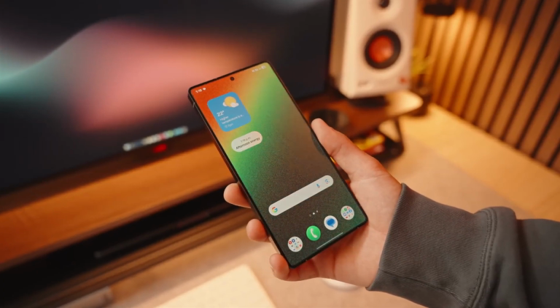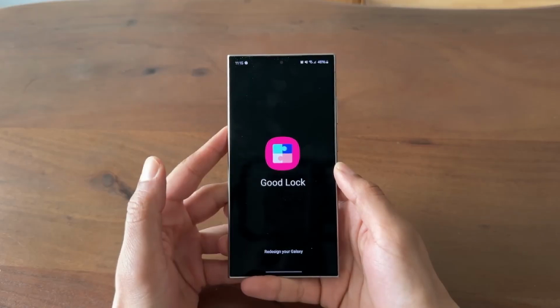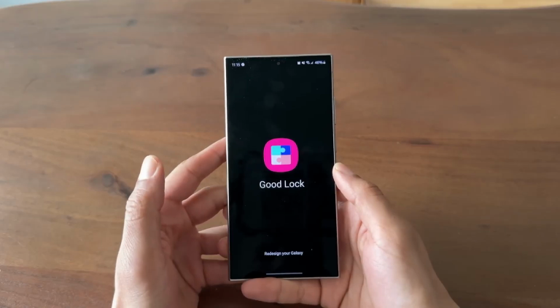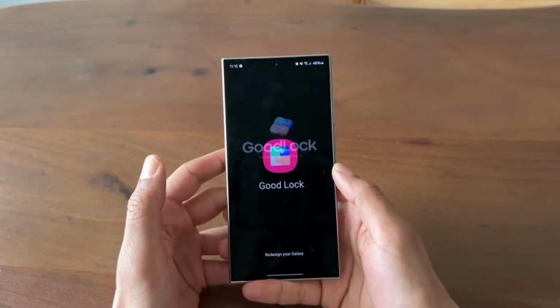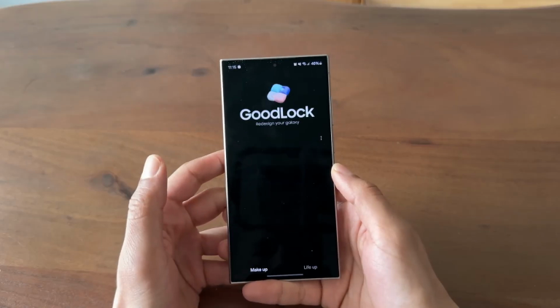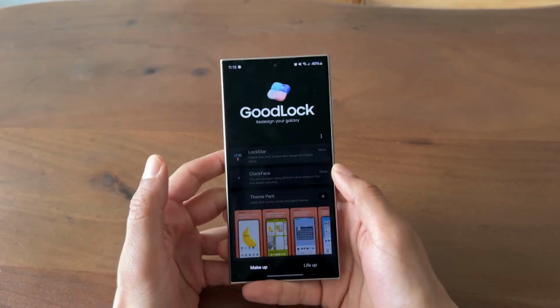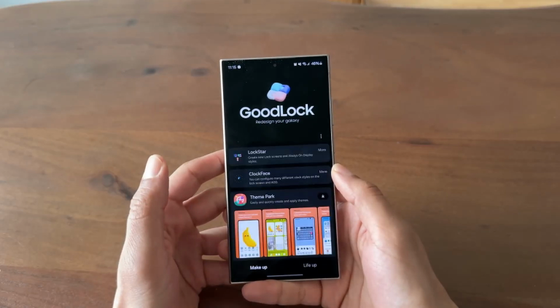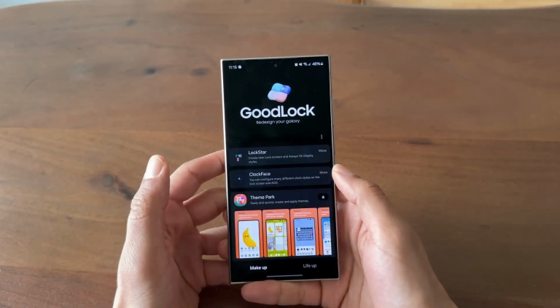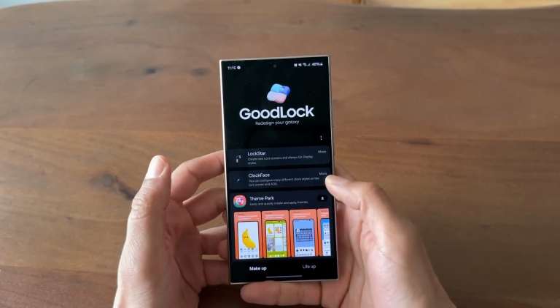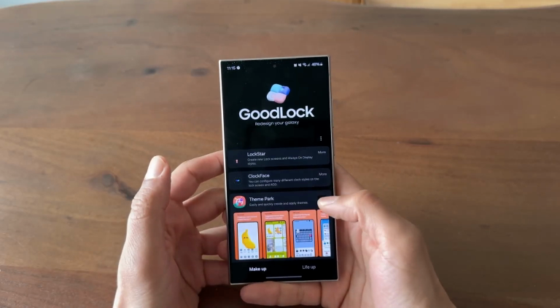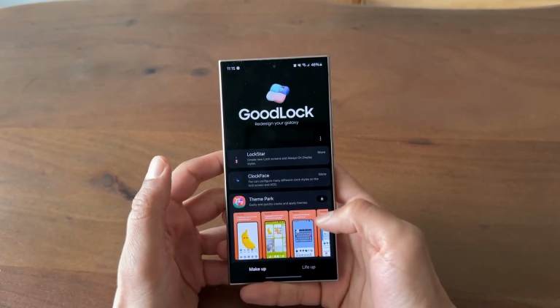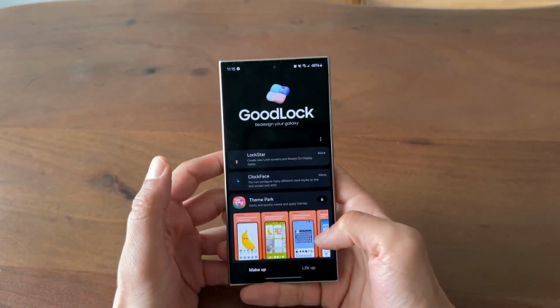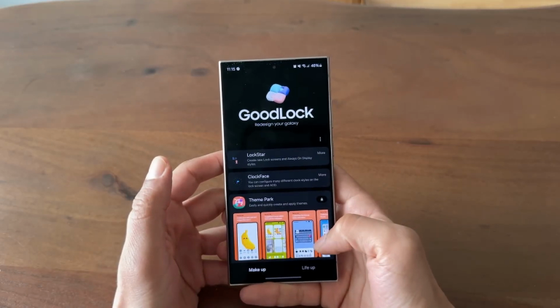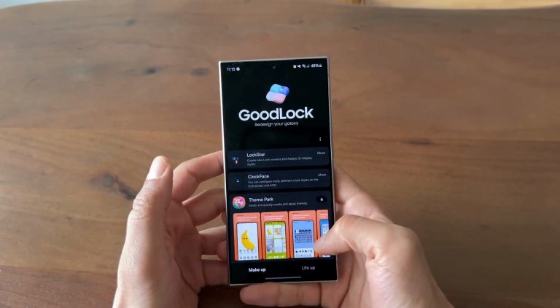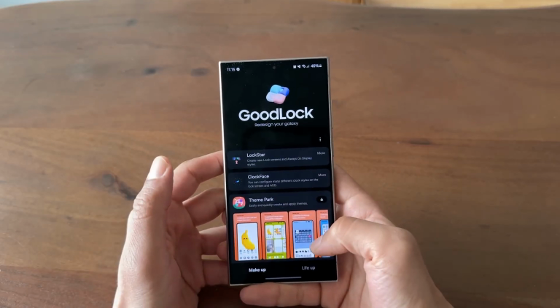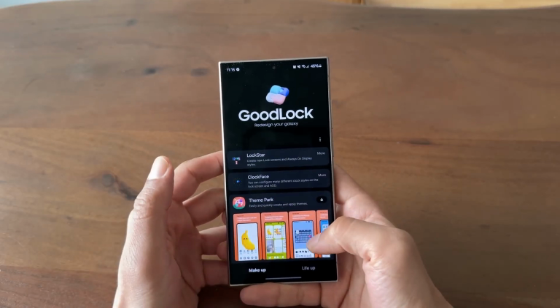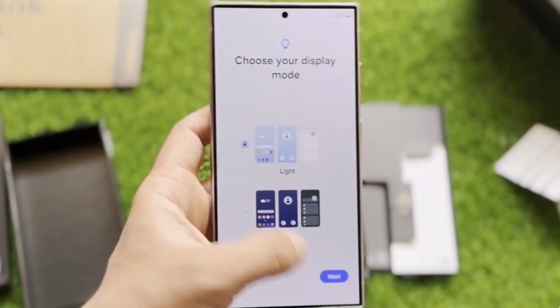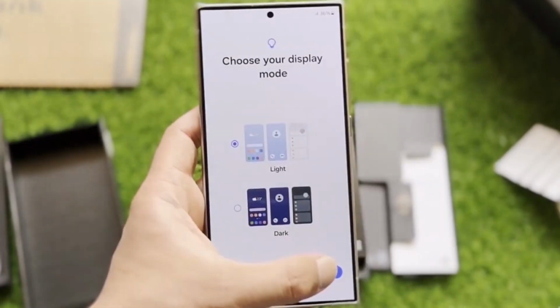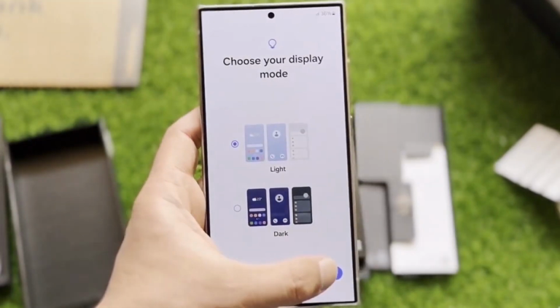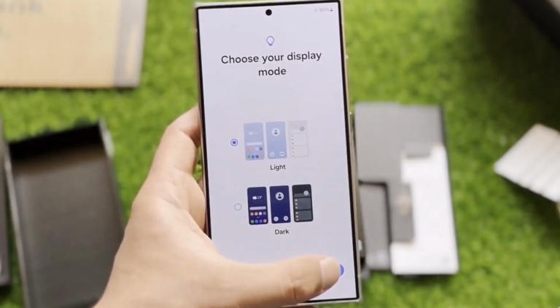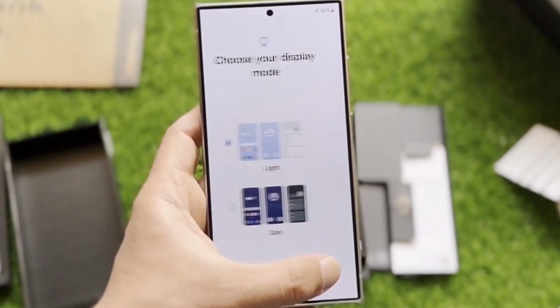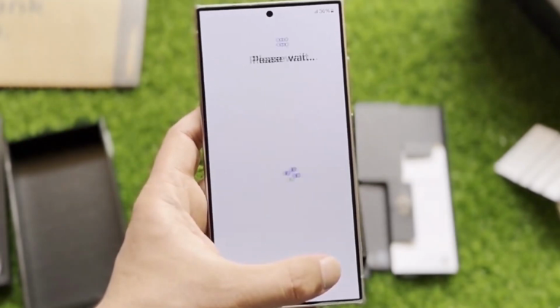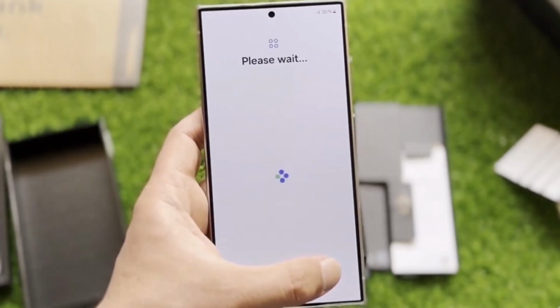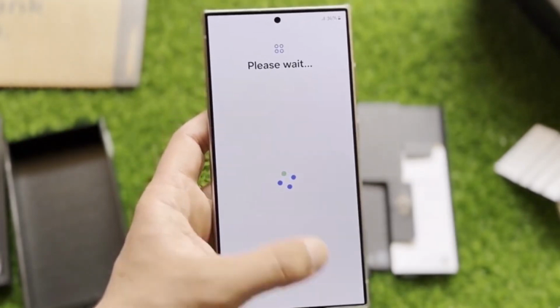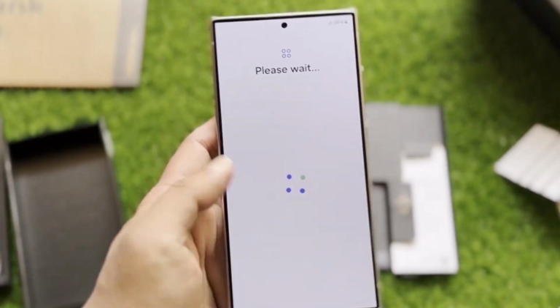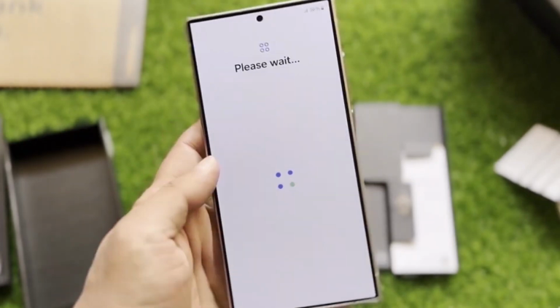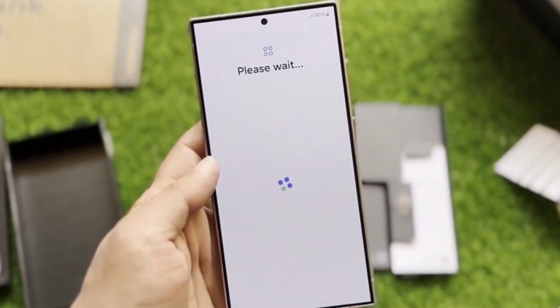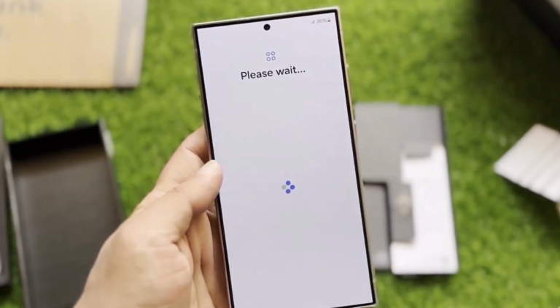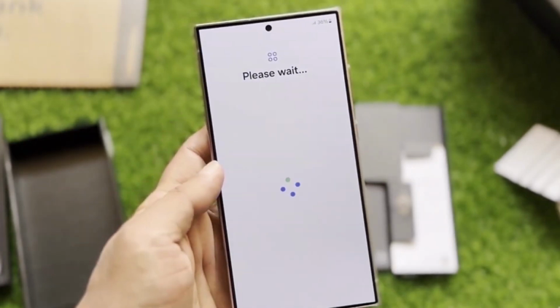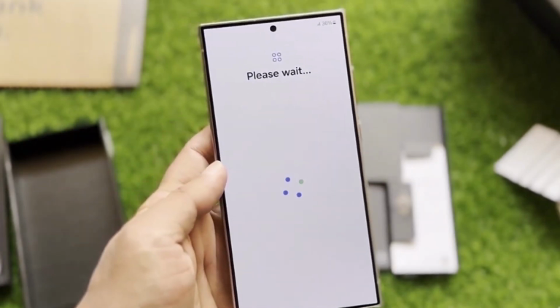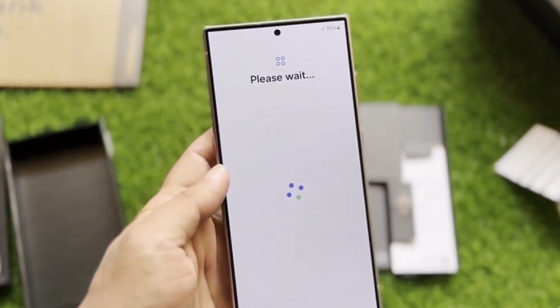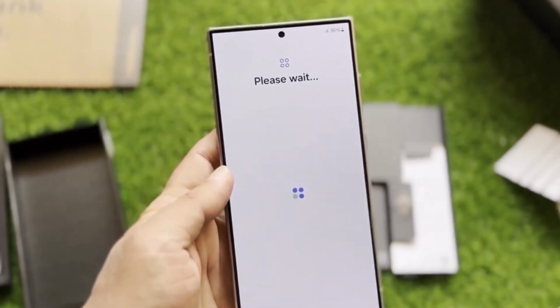Add to that a new frosted glass blur effect, and your phone's lock screen finally feels as premium and immersive as Samsung's hardware deserves.